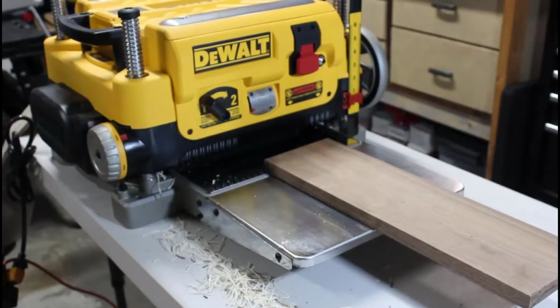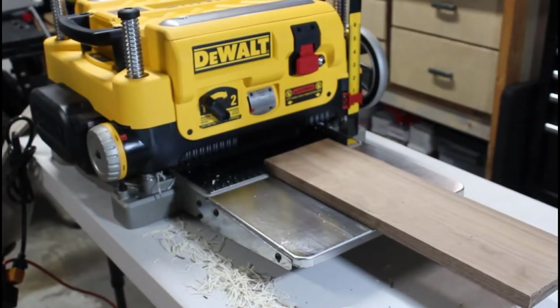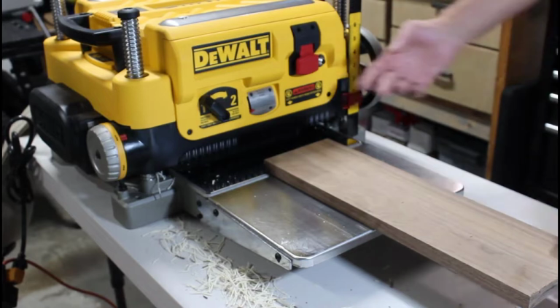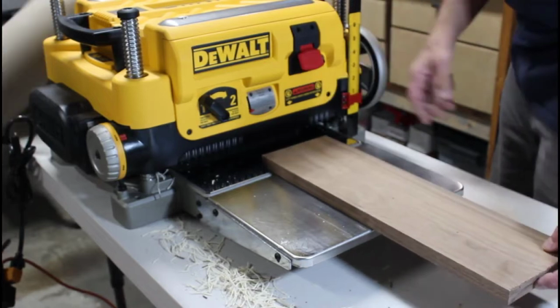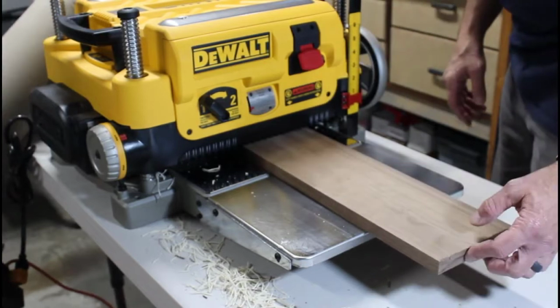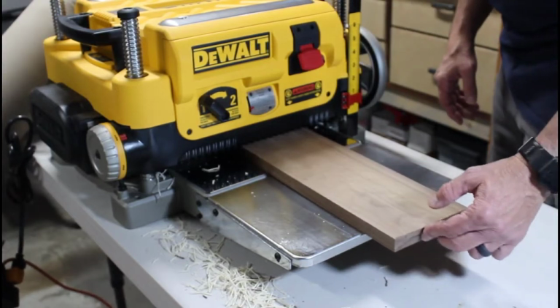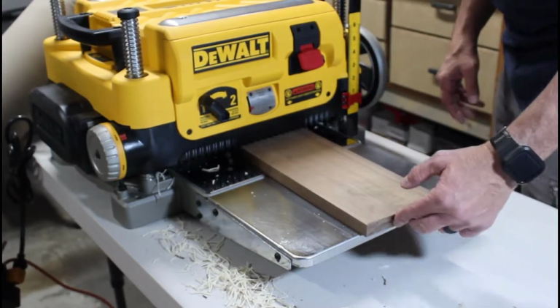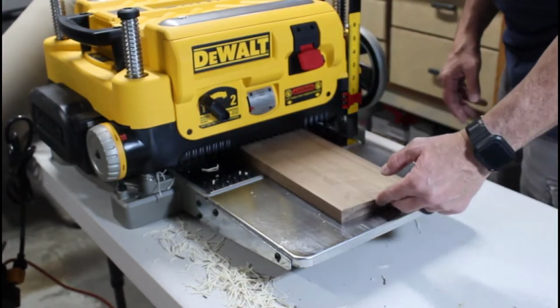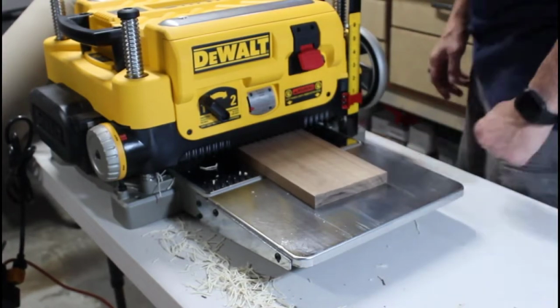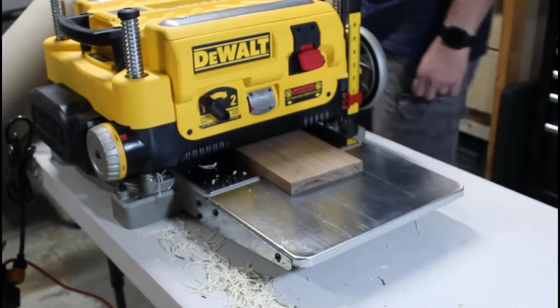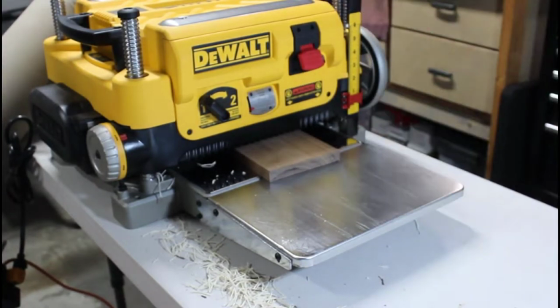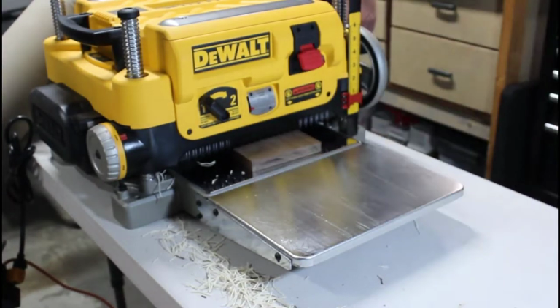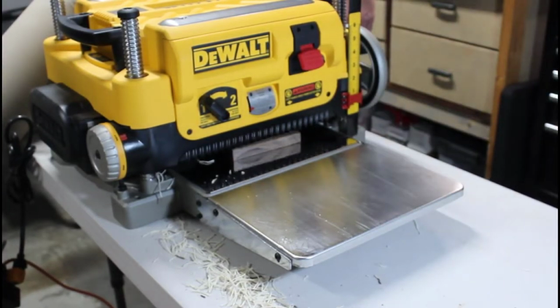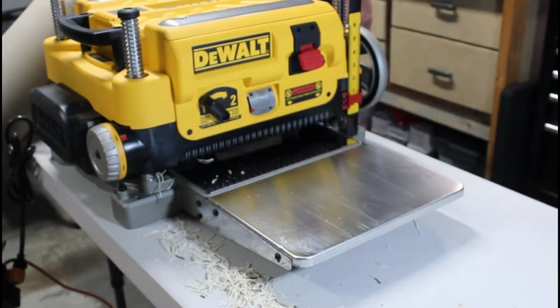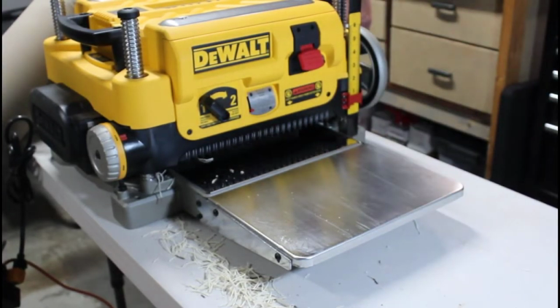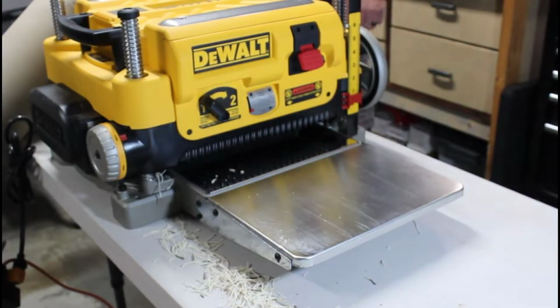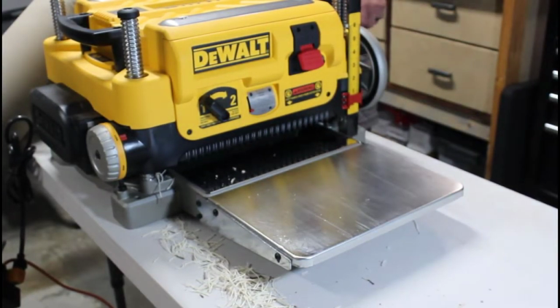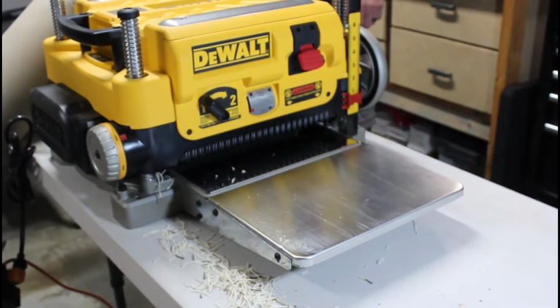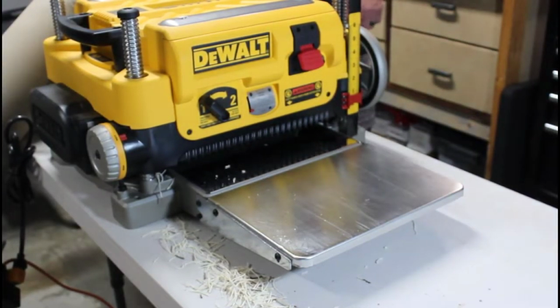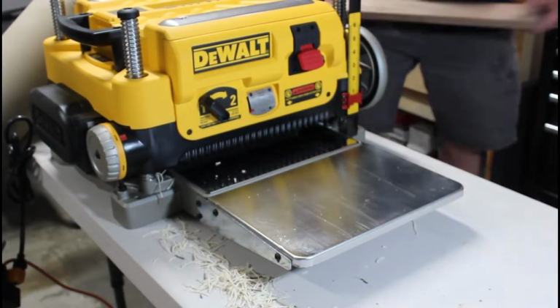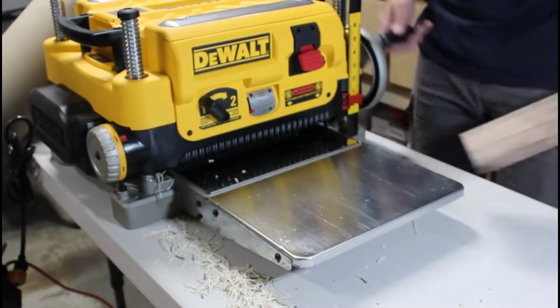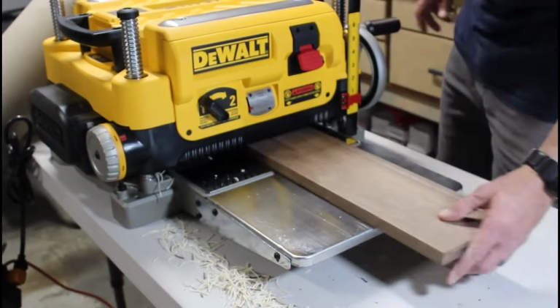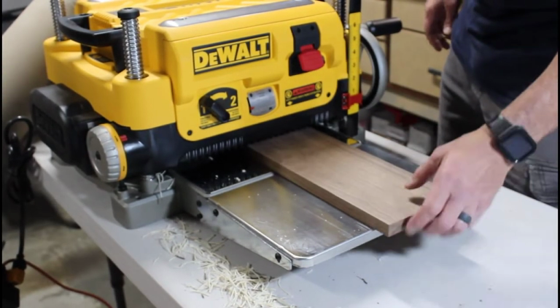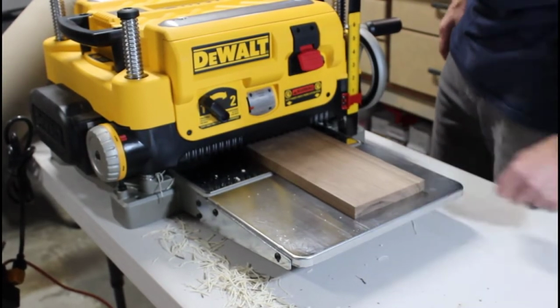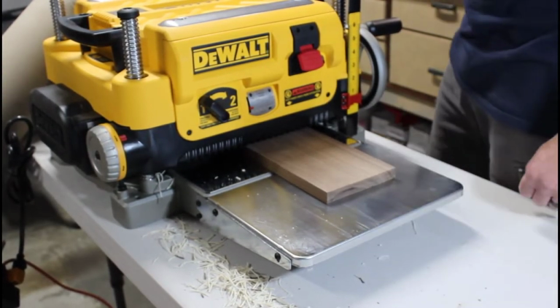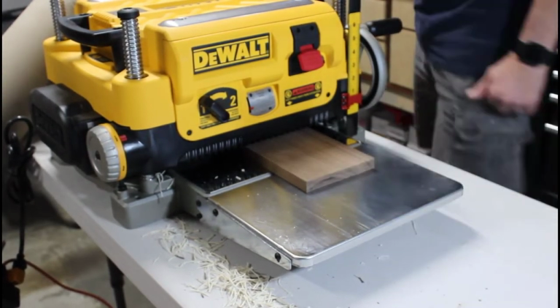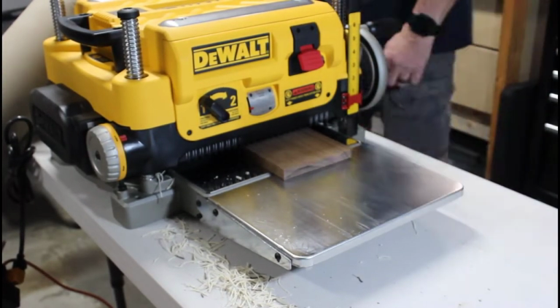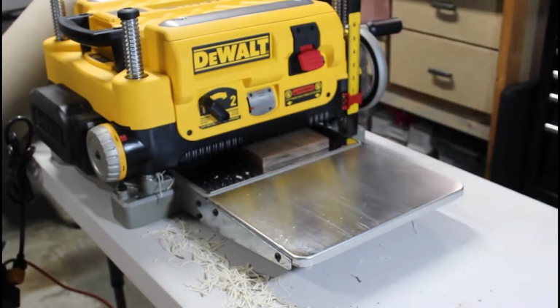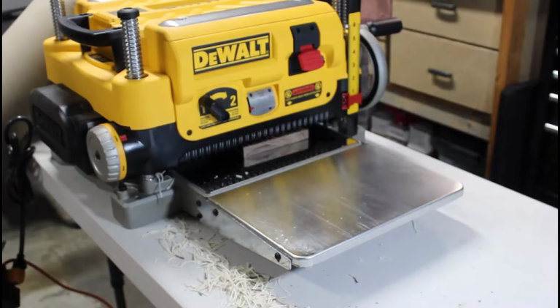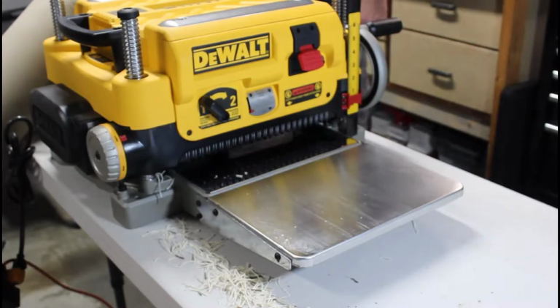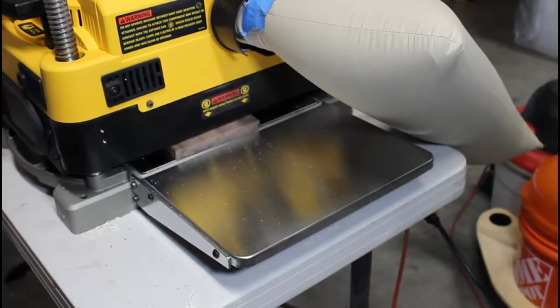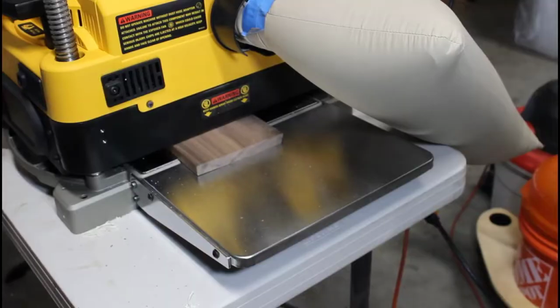We're starting off at the thickness planer. All of our easels are a half an inch thick, so we have to mill down this three-quarter inch walnut.